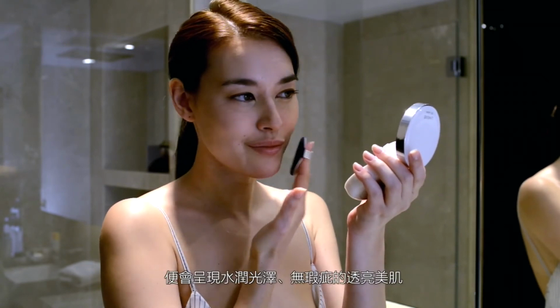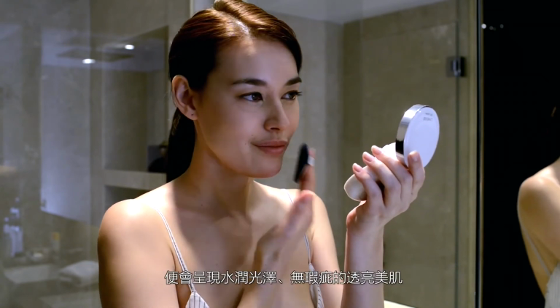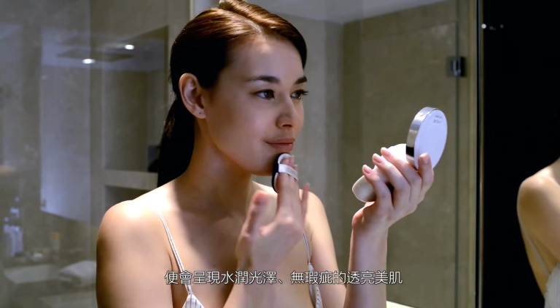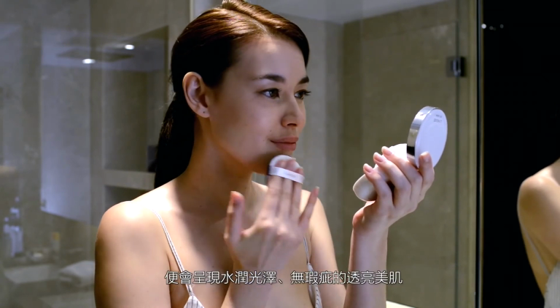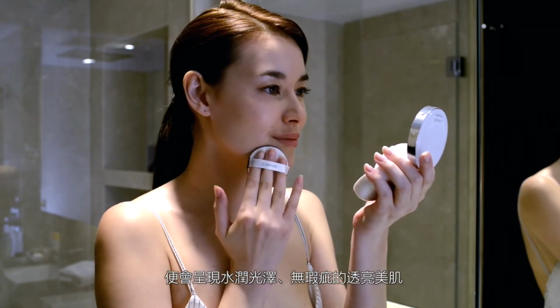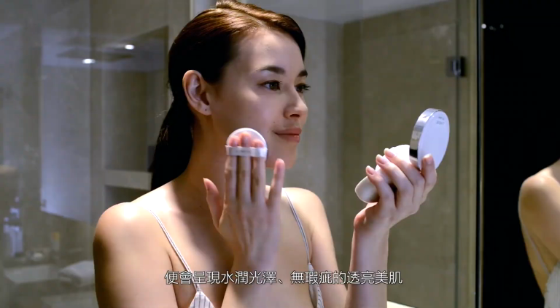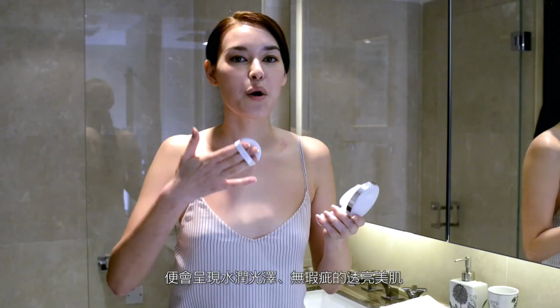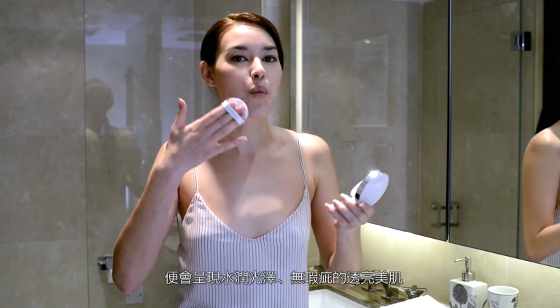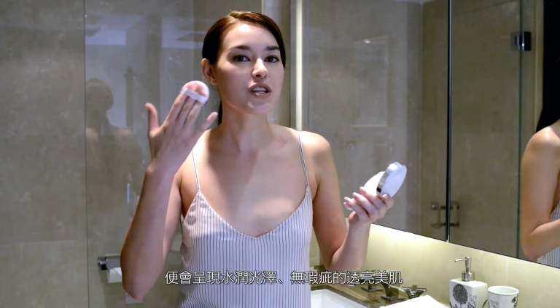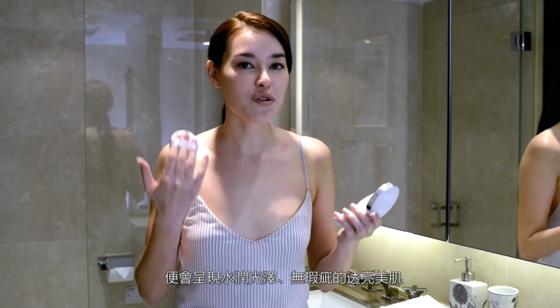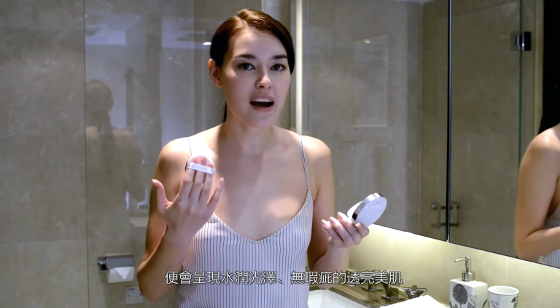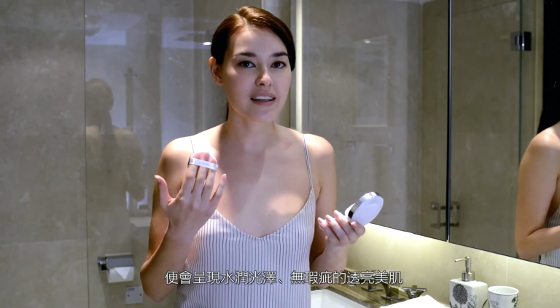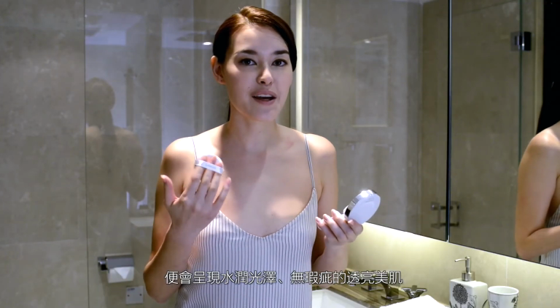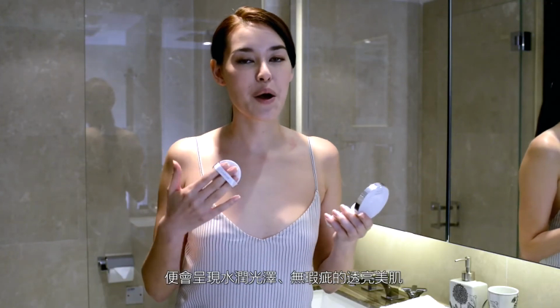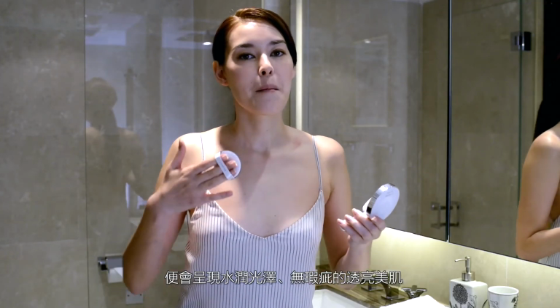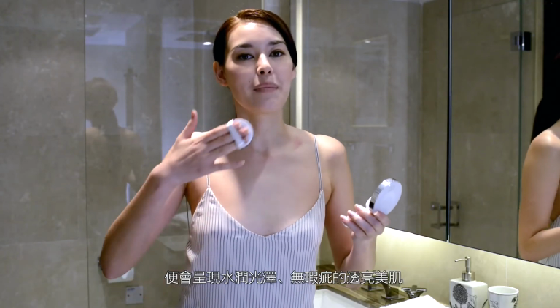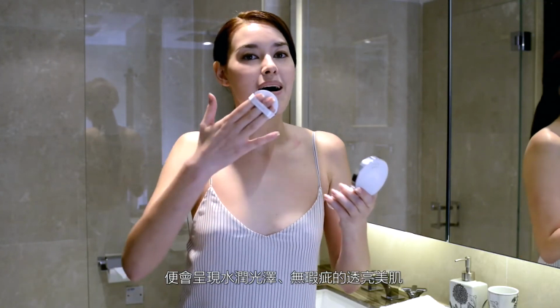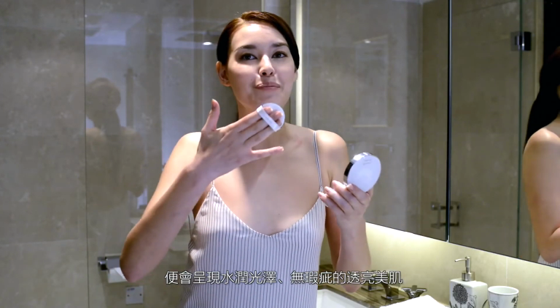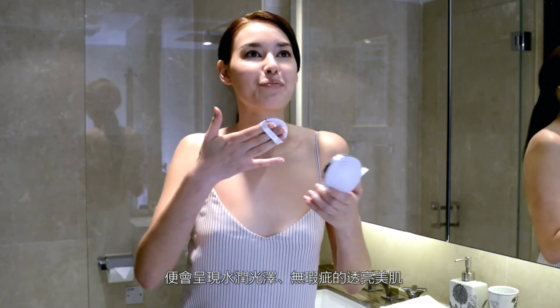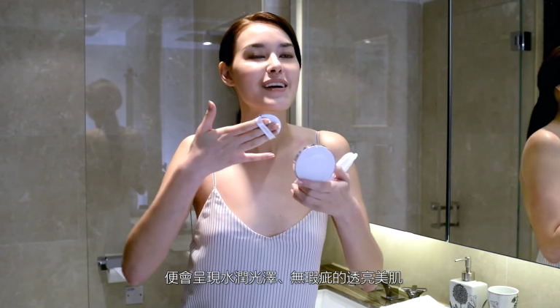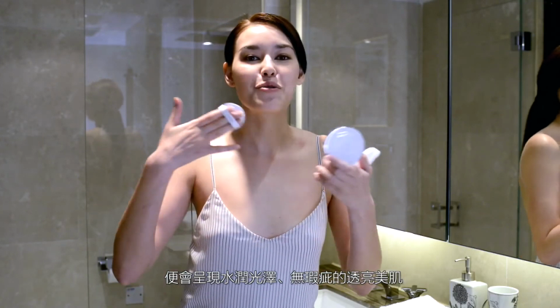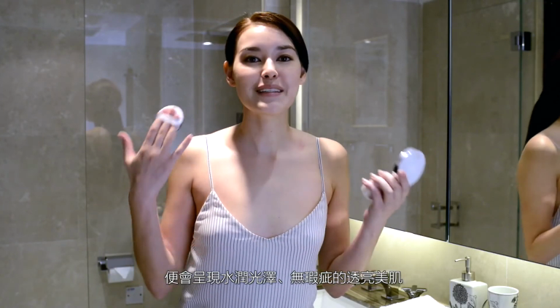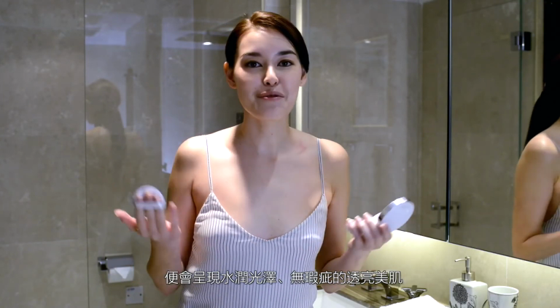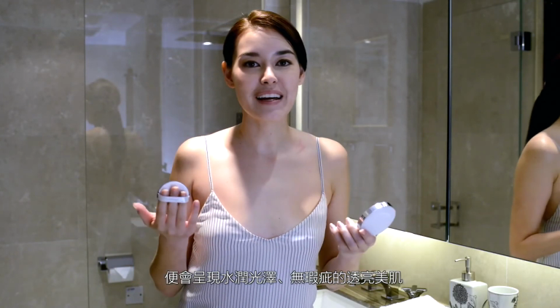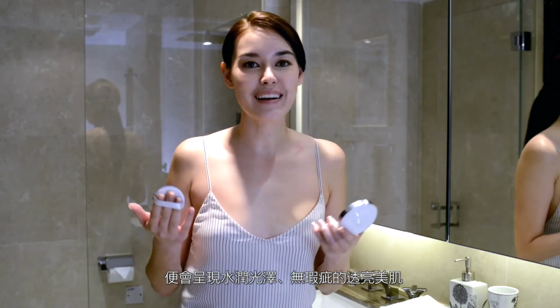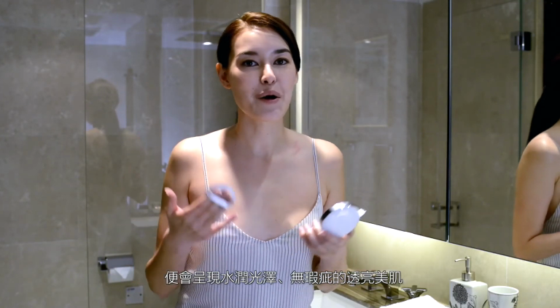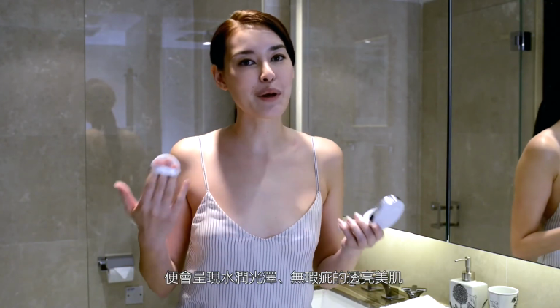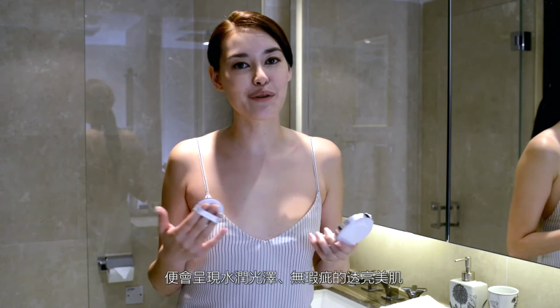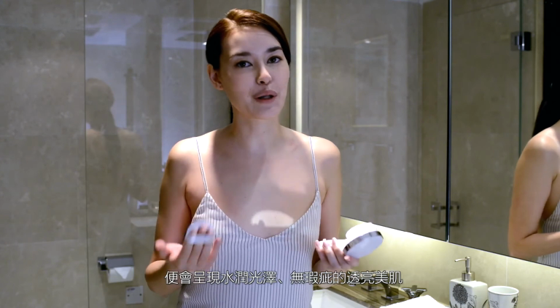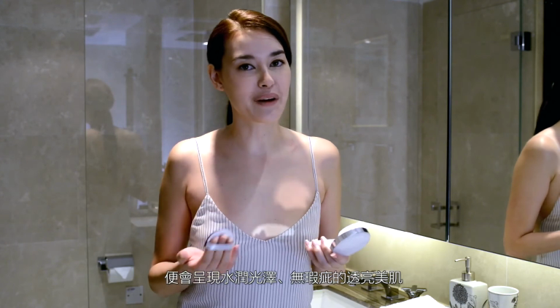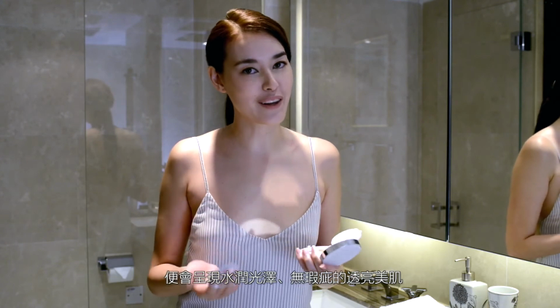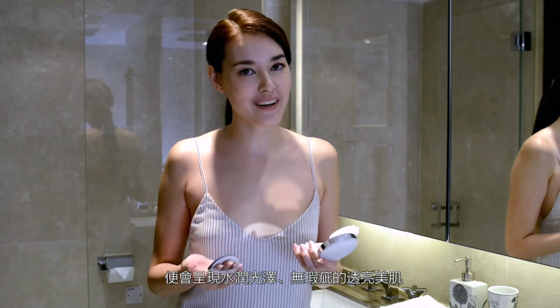And it just creates this moisturizing, crease-free, beautiful glowing look.